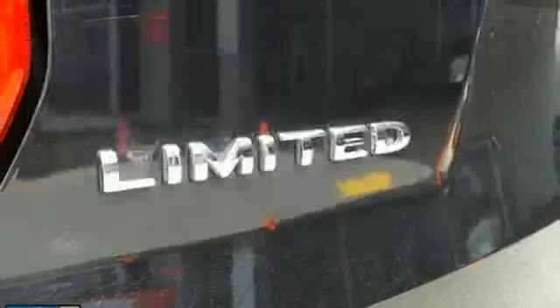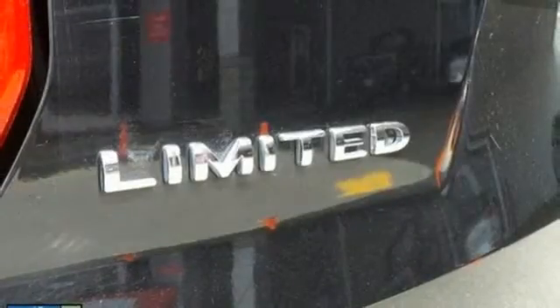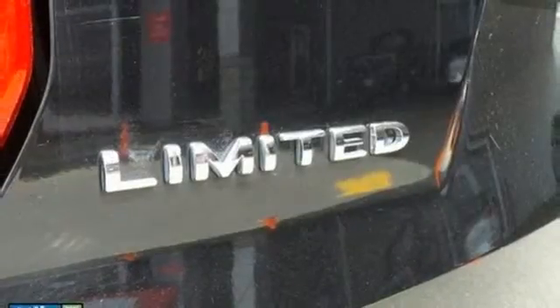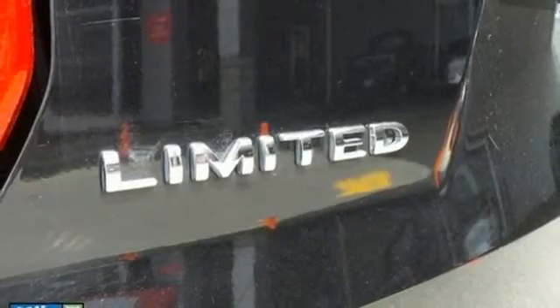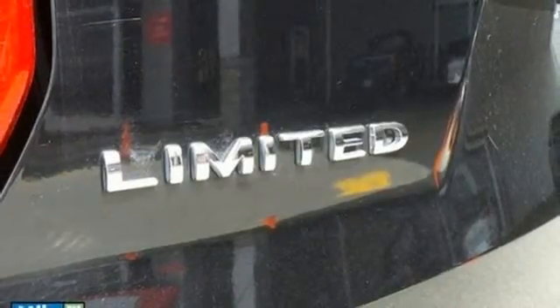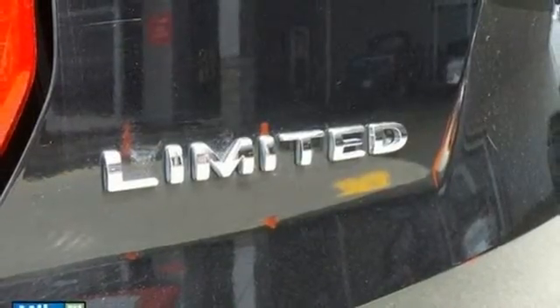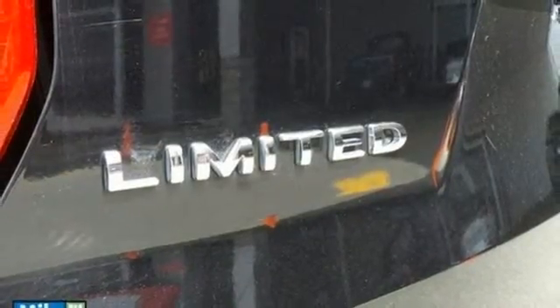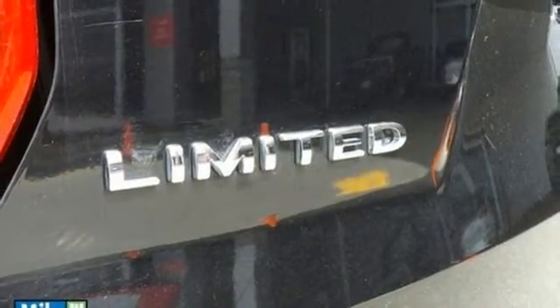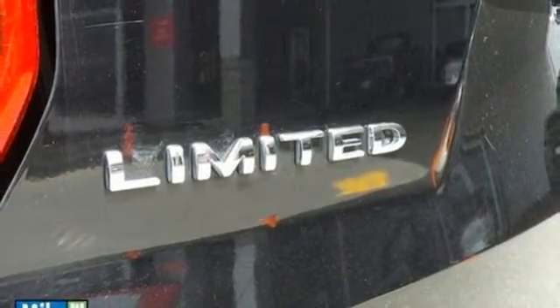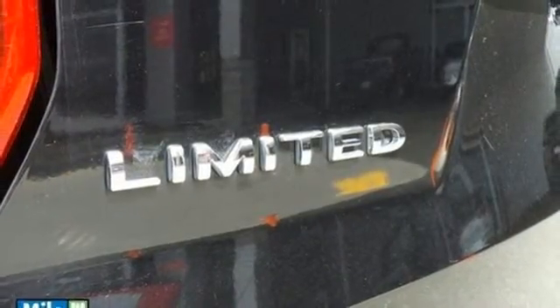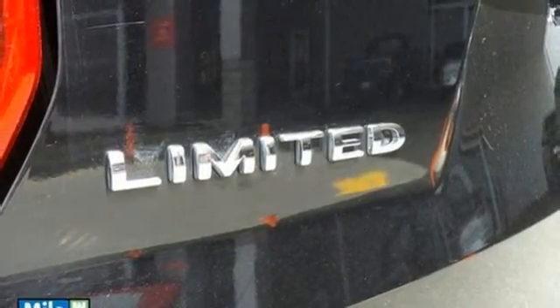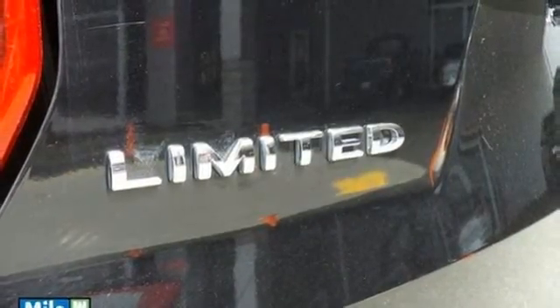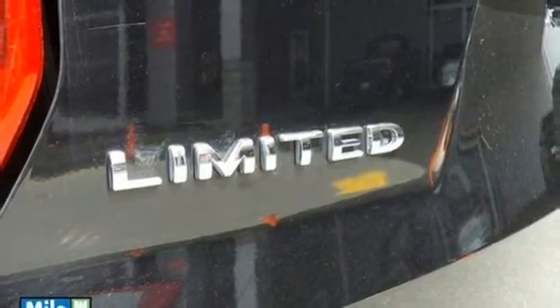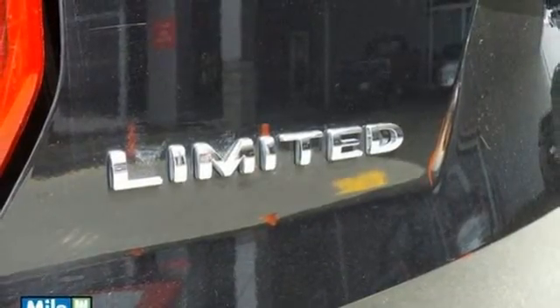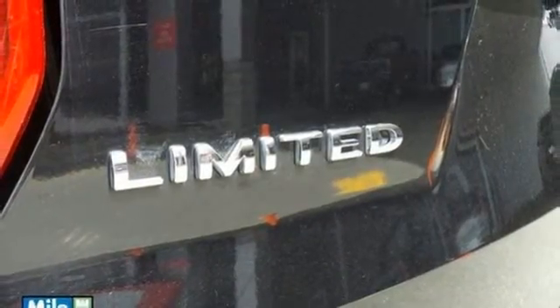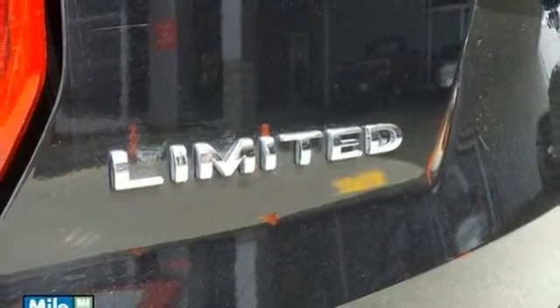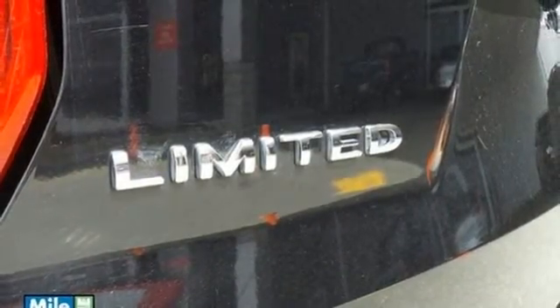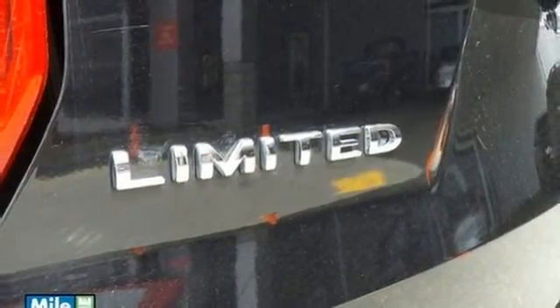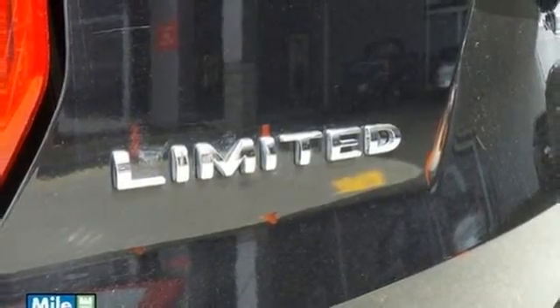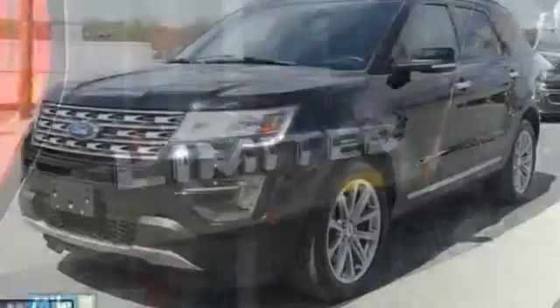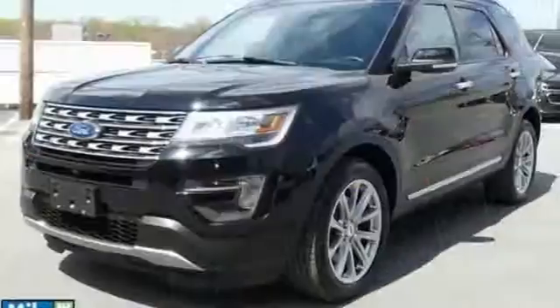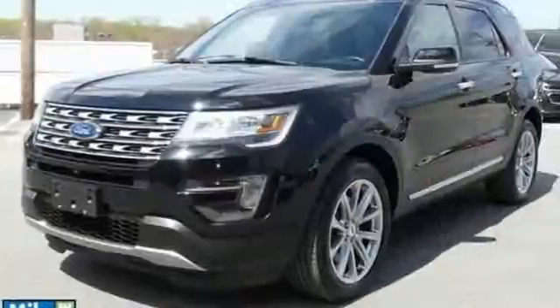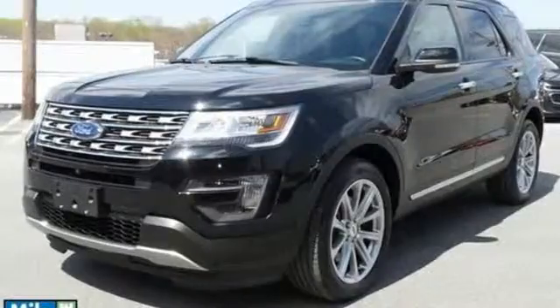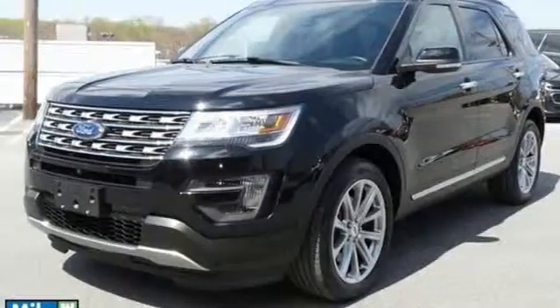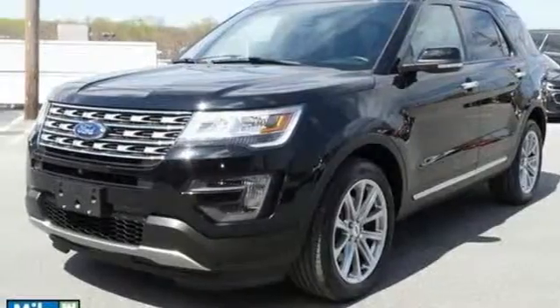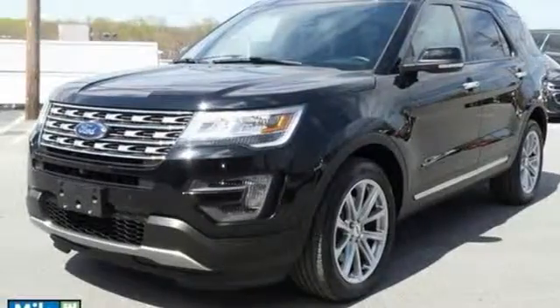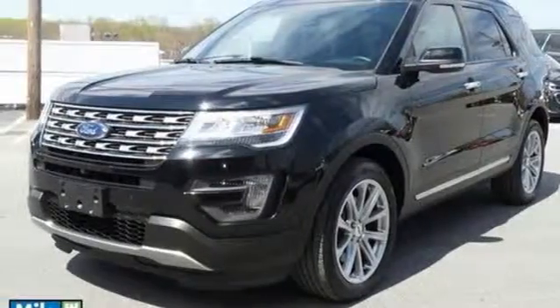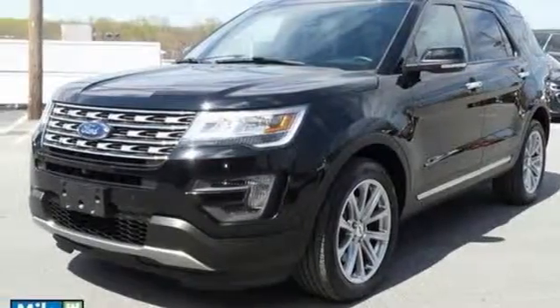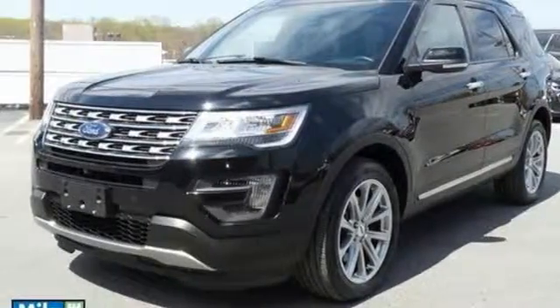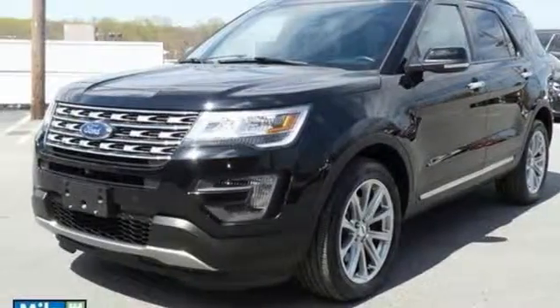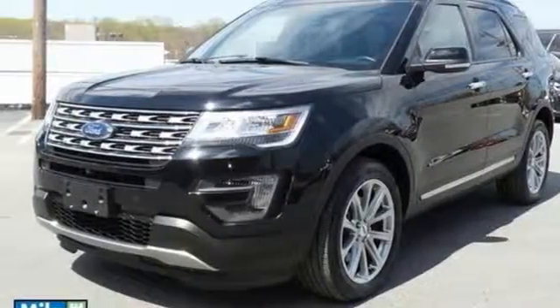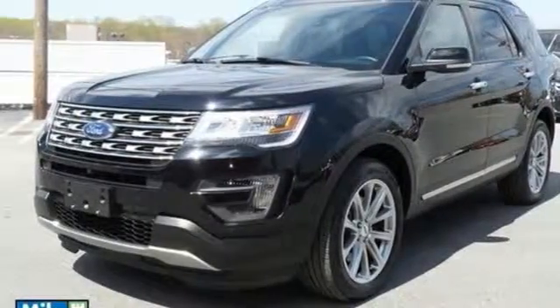This Explorer will breathe new life into every journey. Come let it show you.